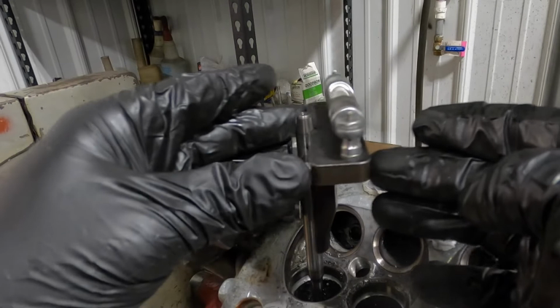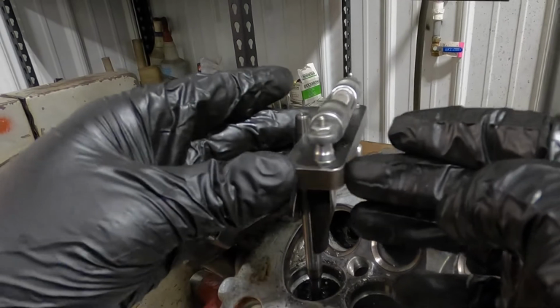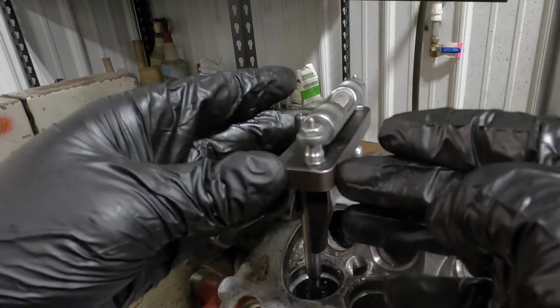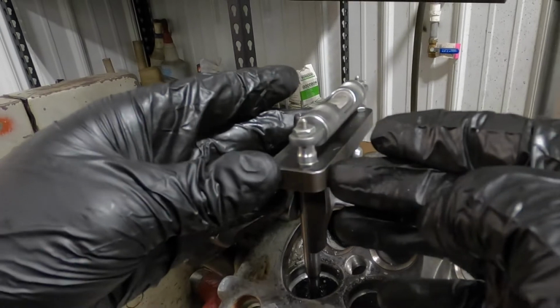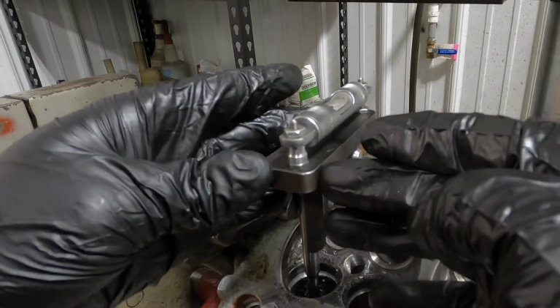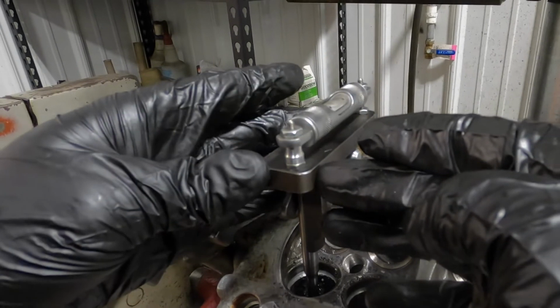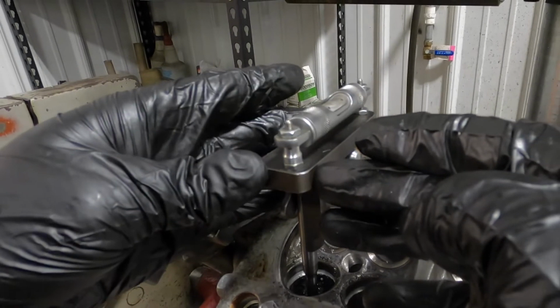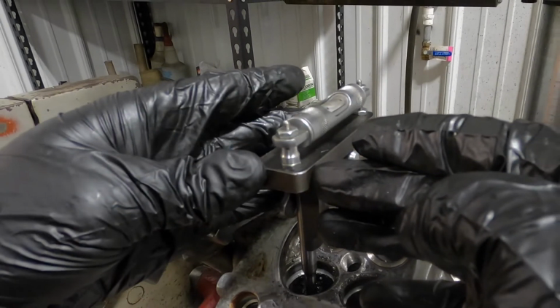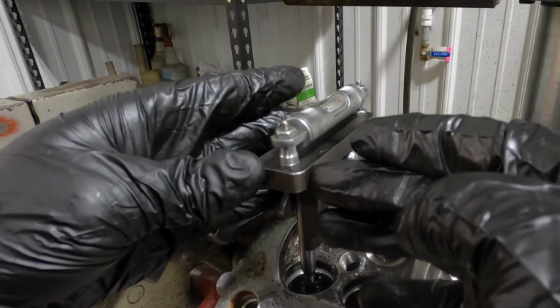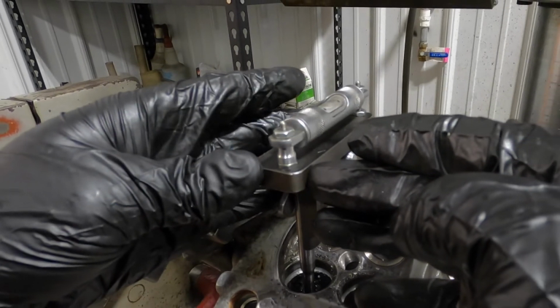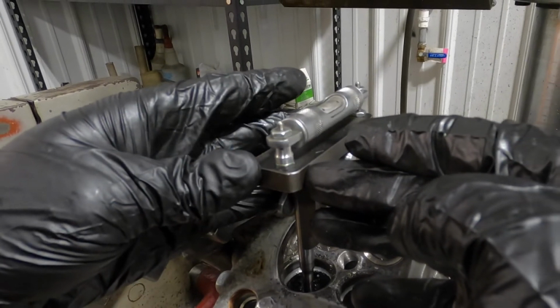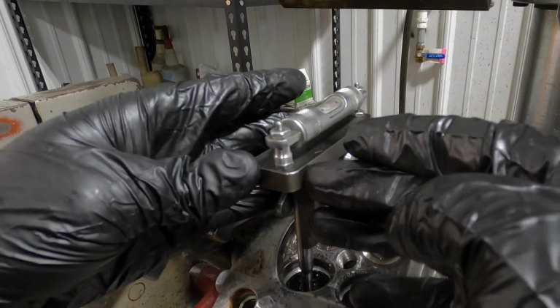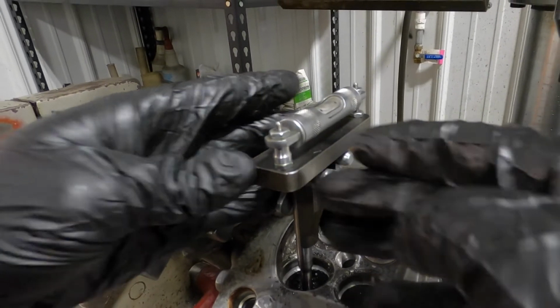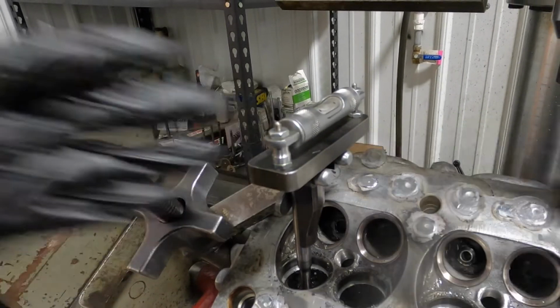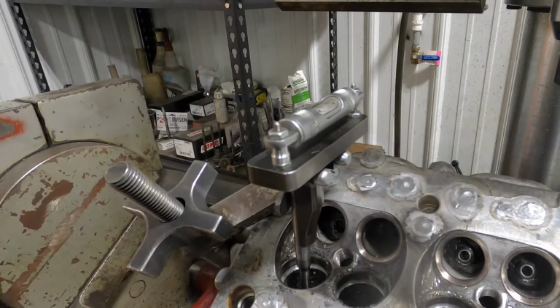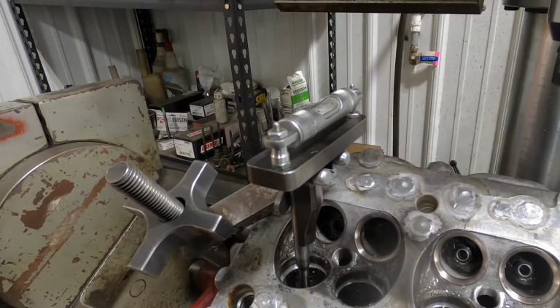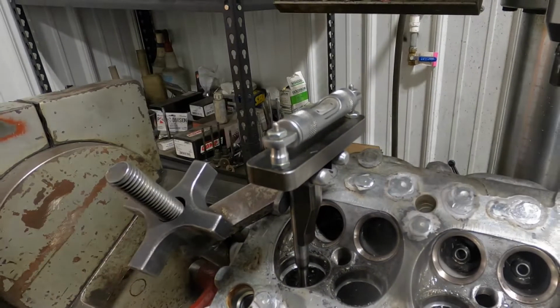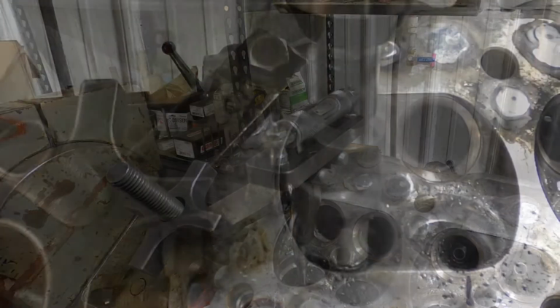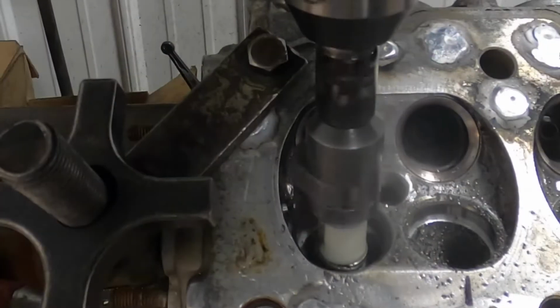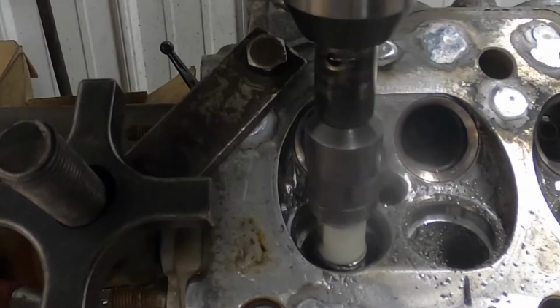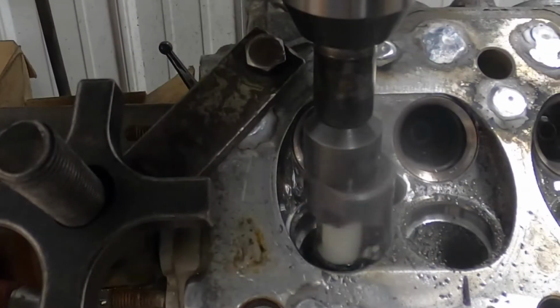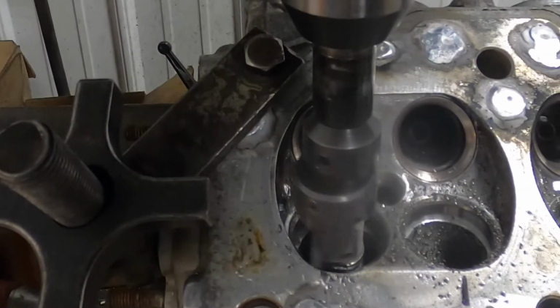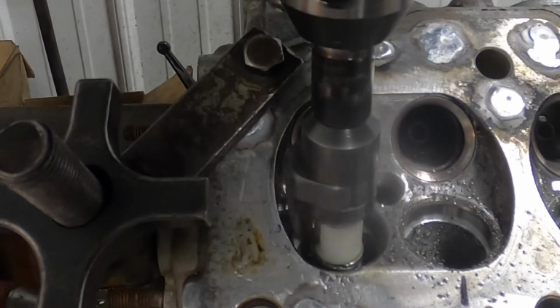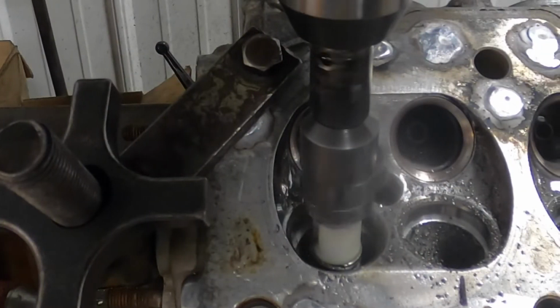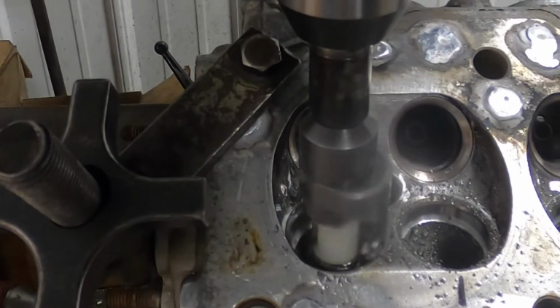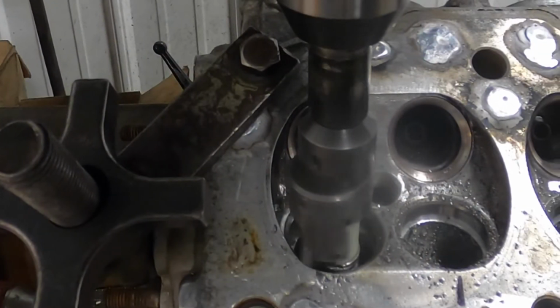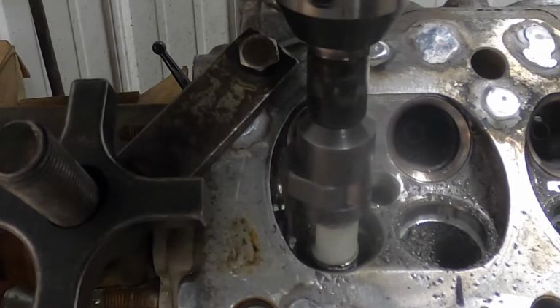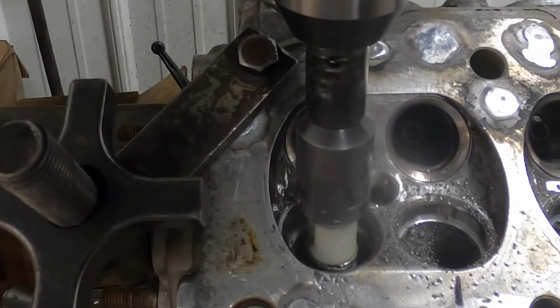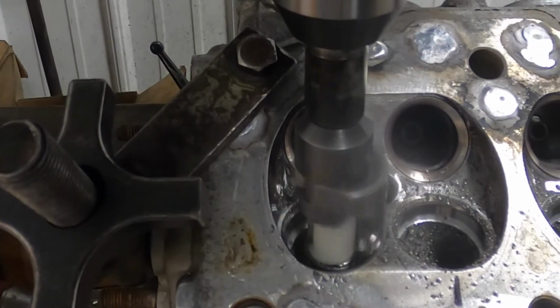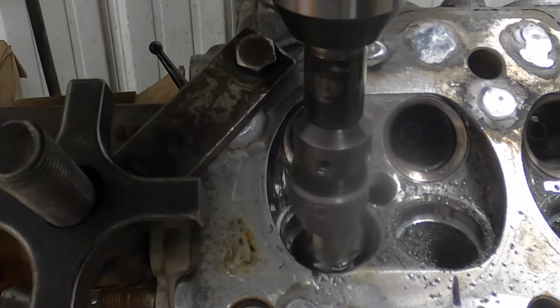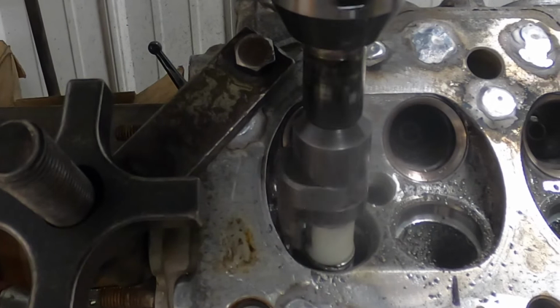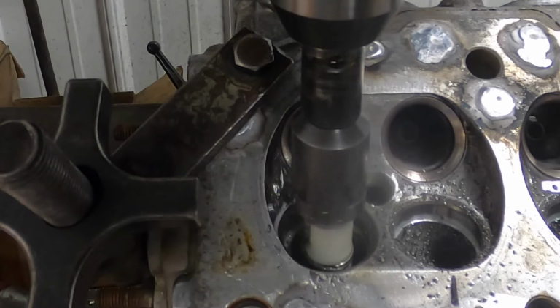On the intake side, we're going to re-level, reset our tooling setup, and do the valve job on the intake side as well.